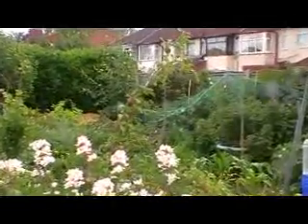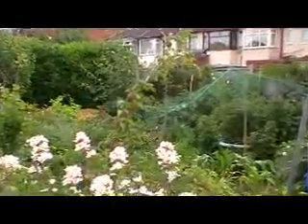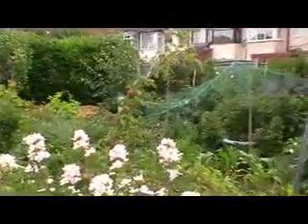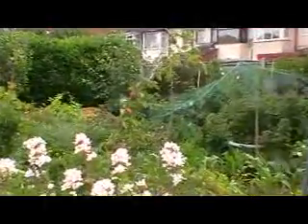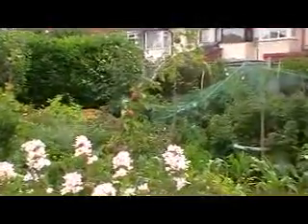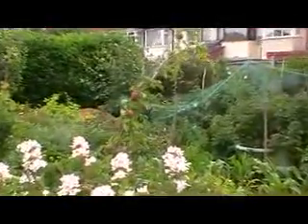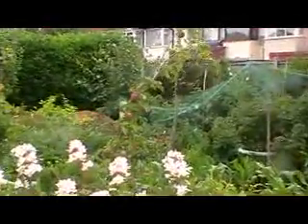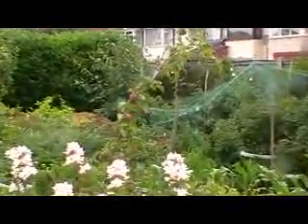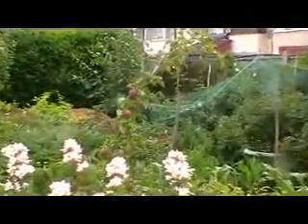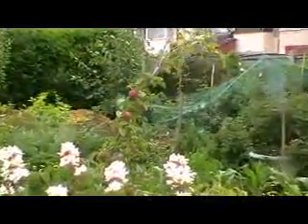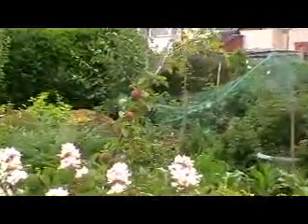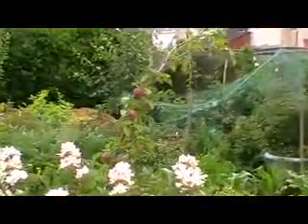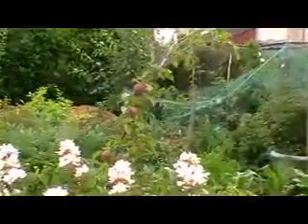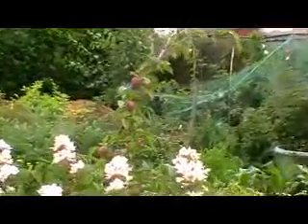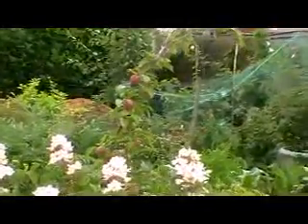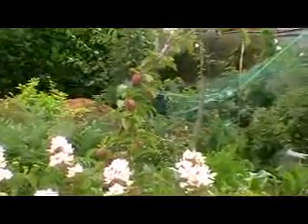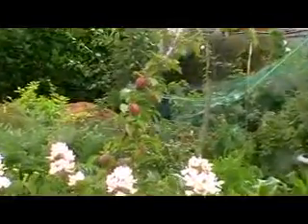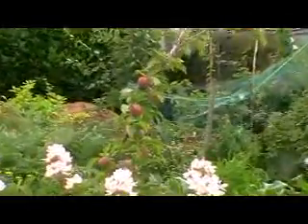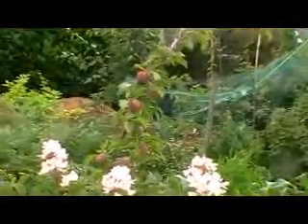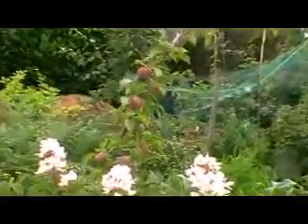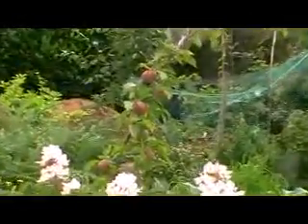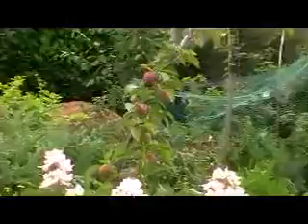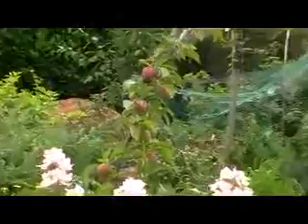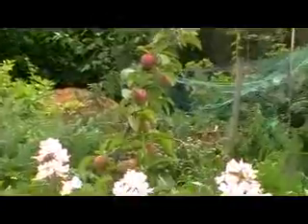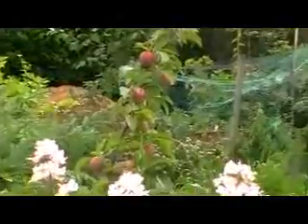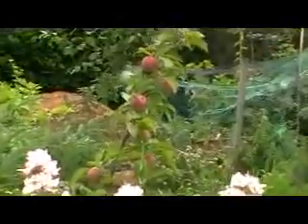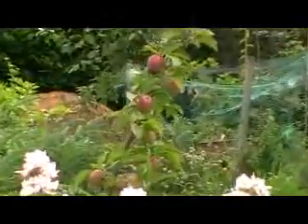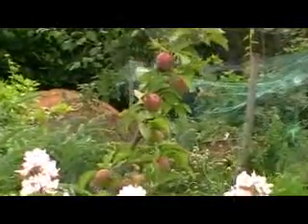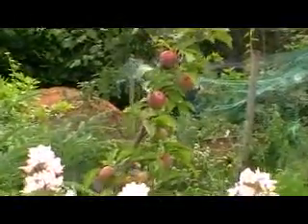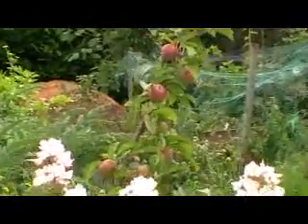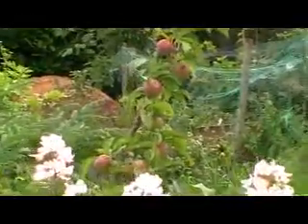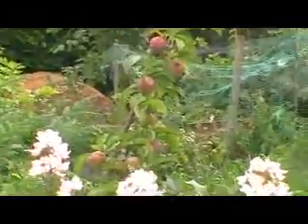It's the Egremont Russet apple tree — it's its first year.